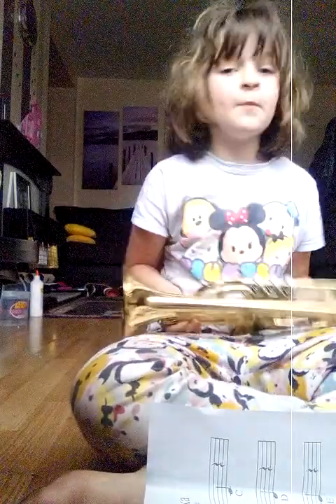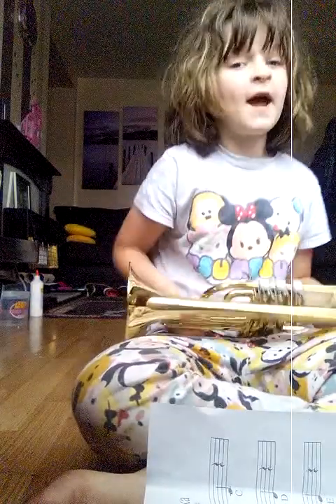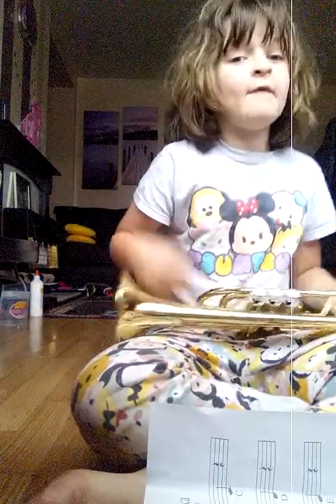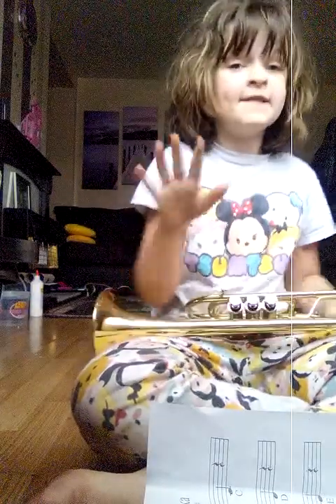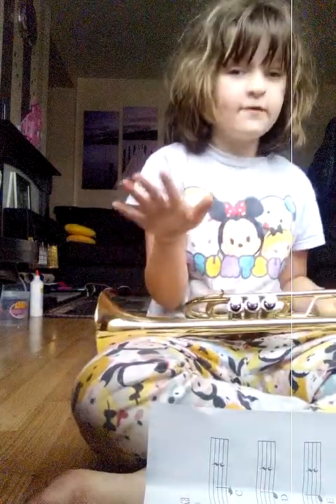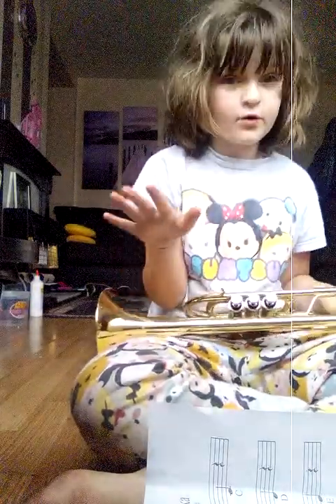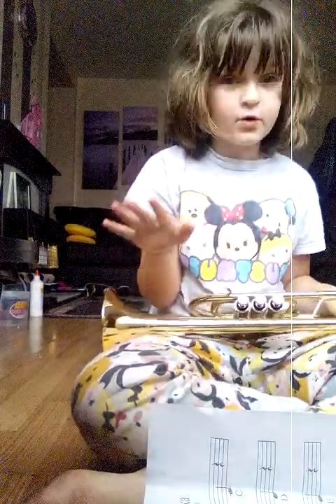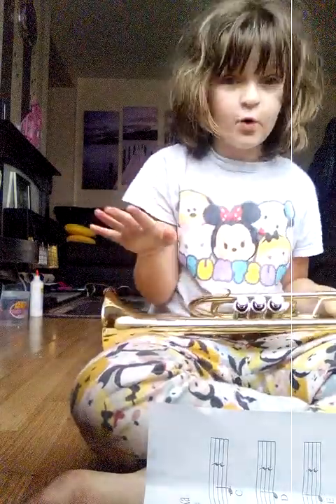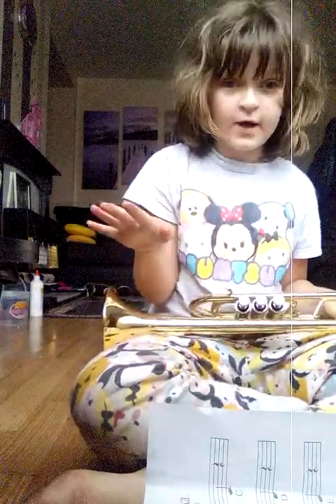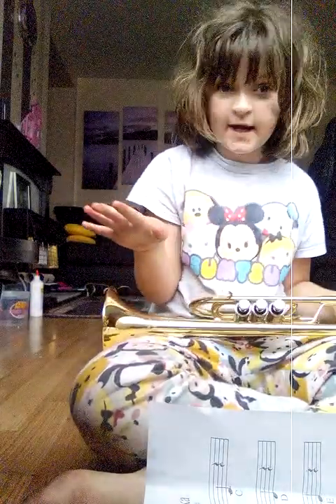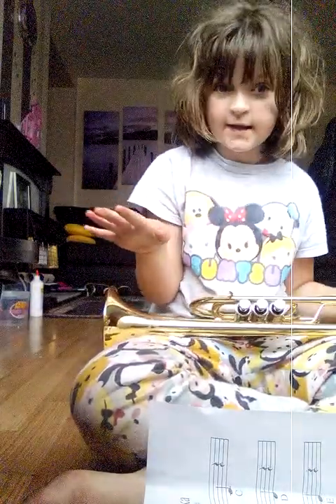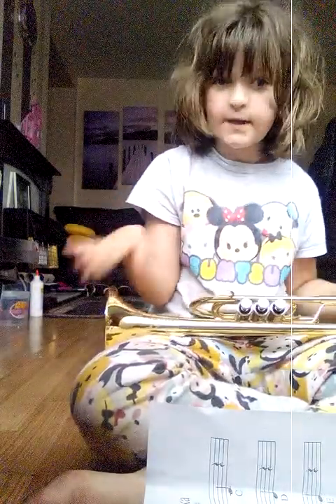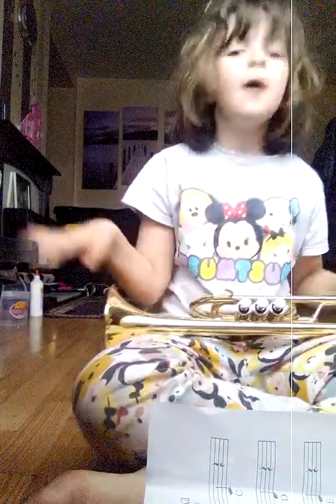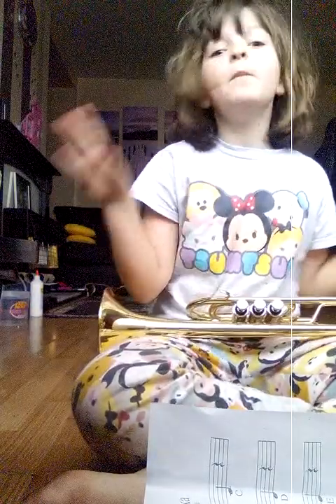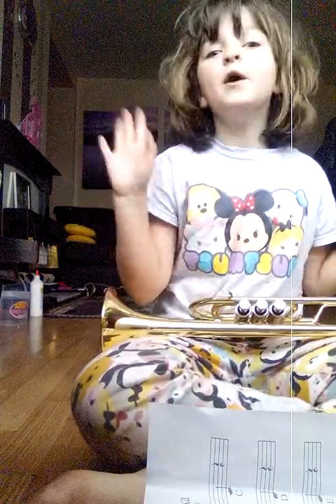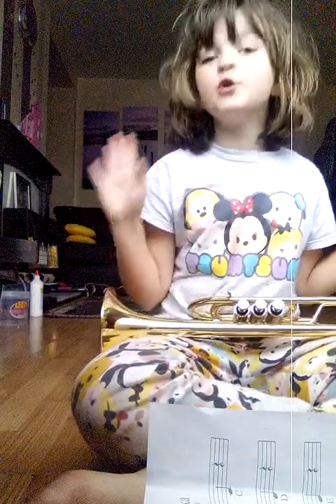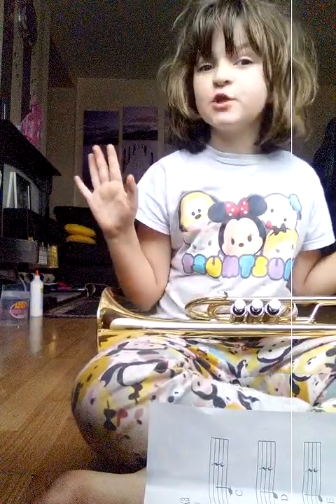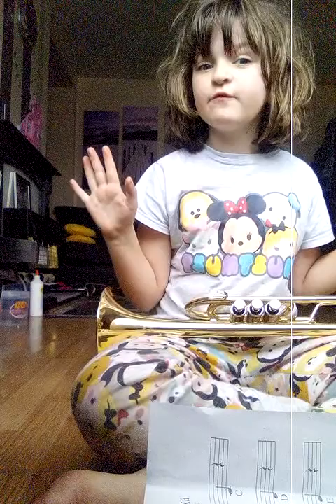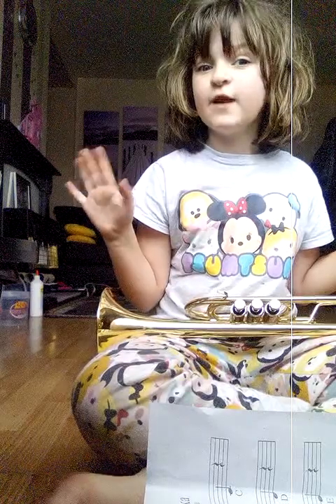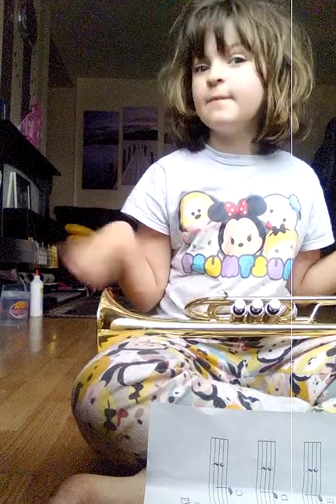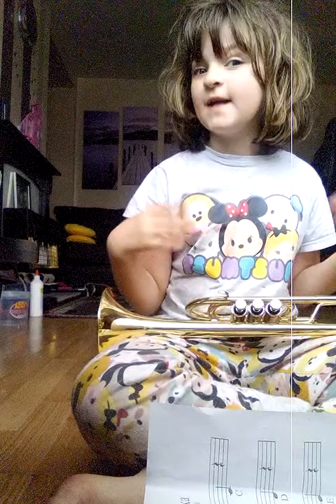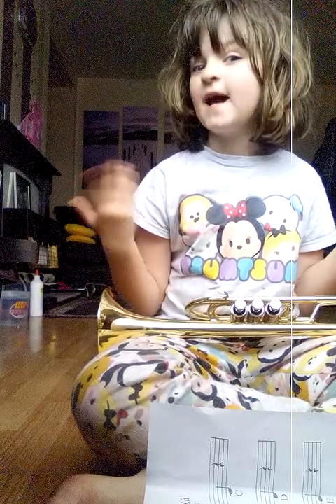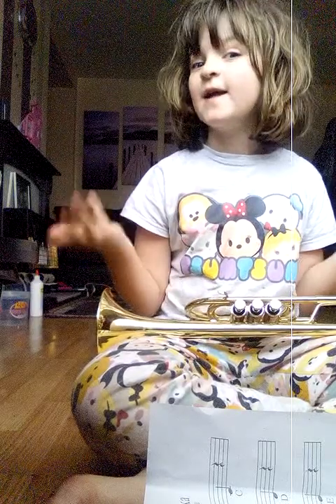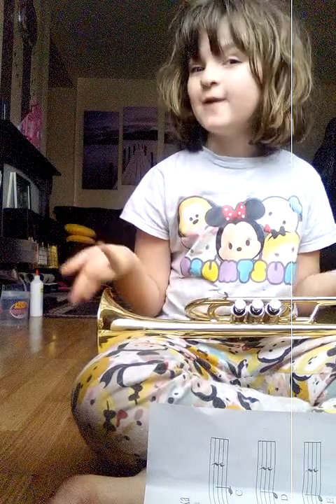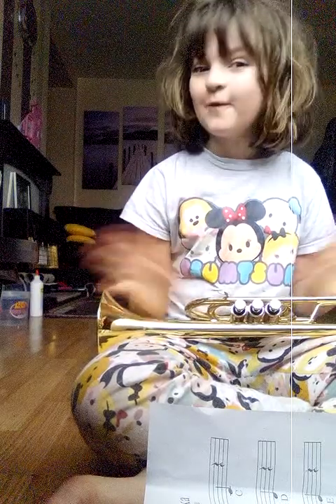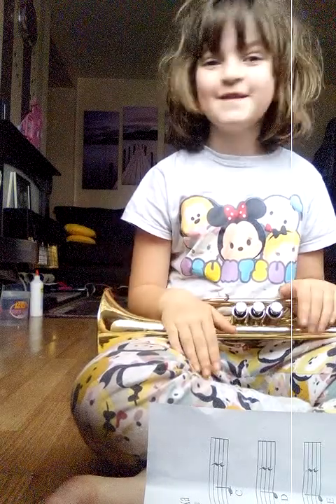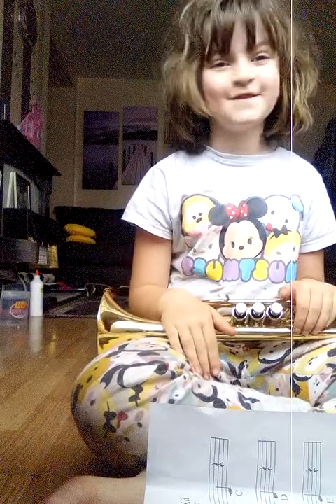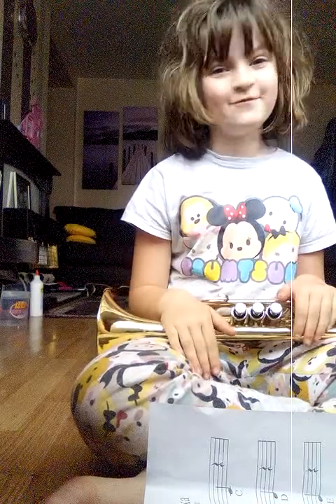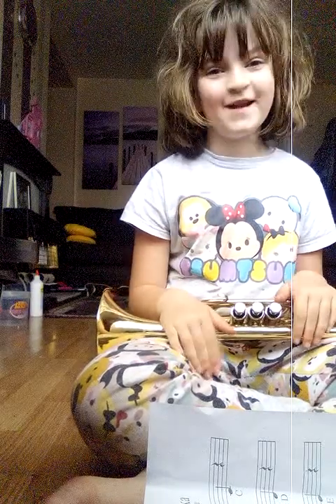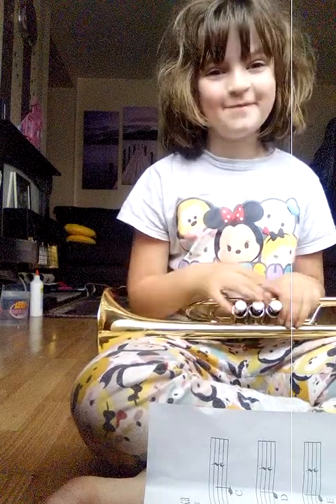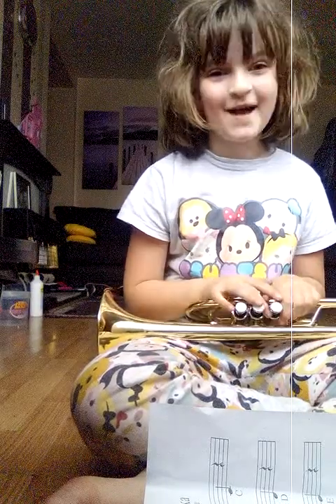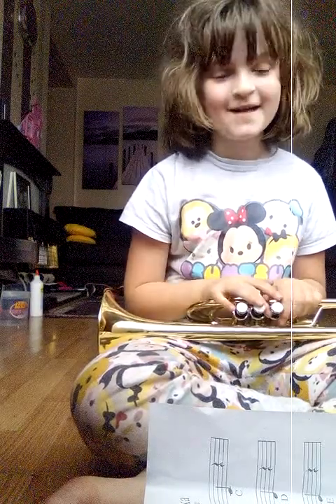You might have a different cornet, but does it really matter? No, it doesn't really matter.